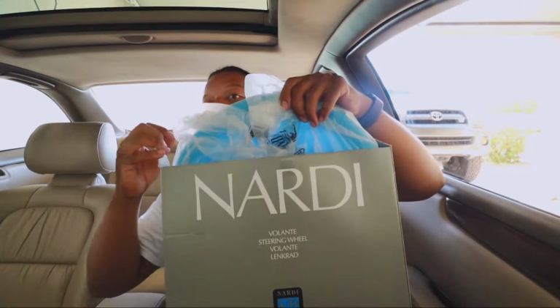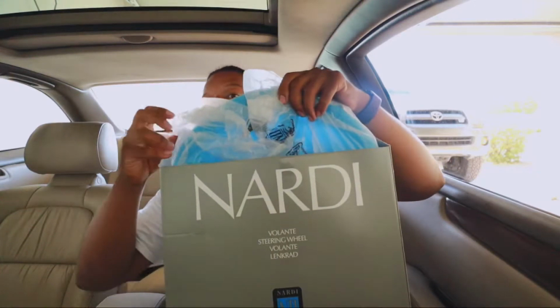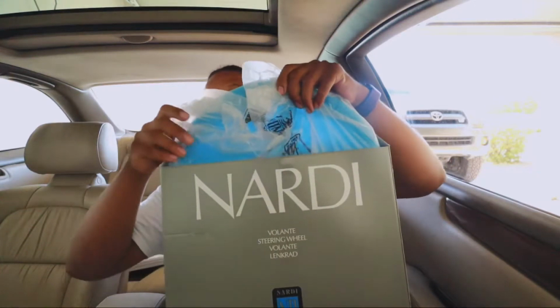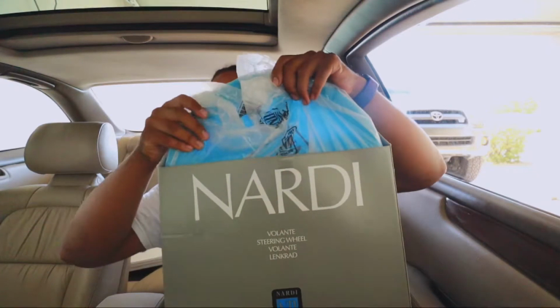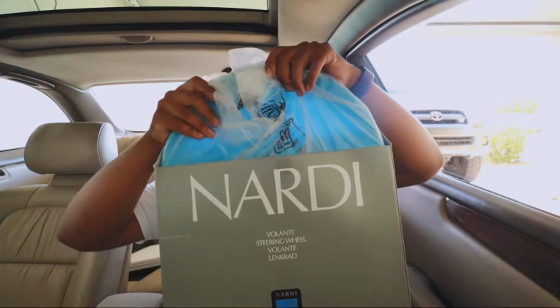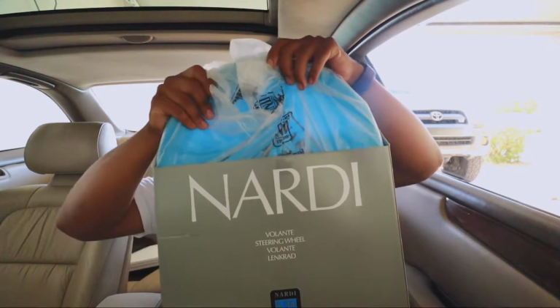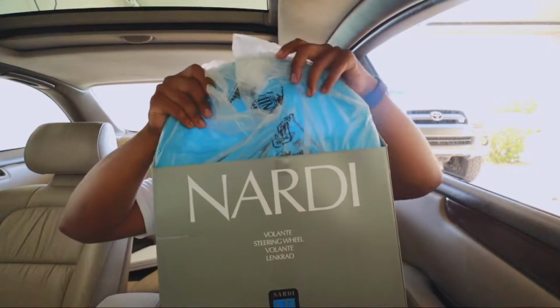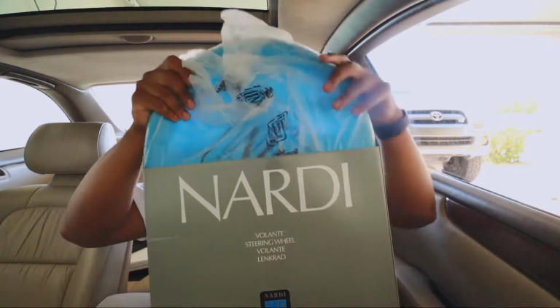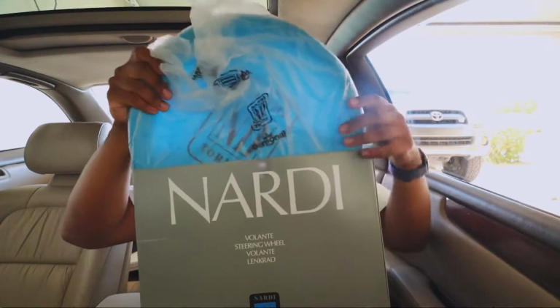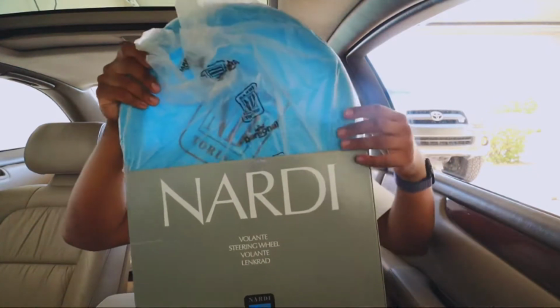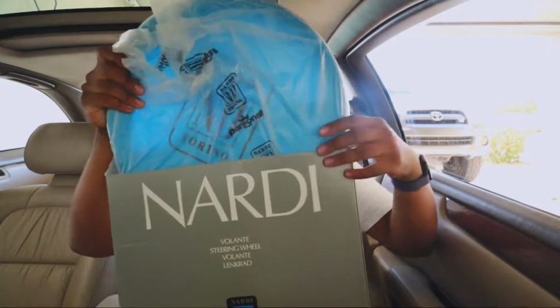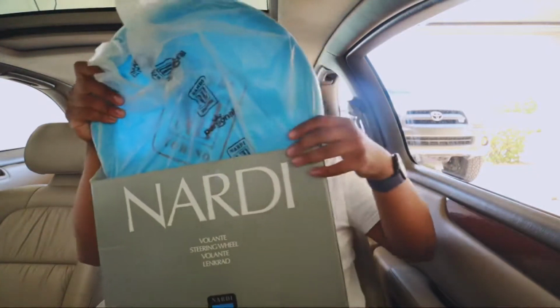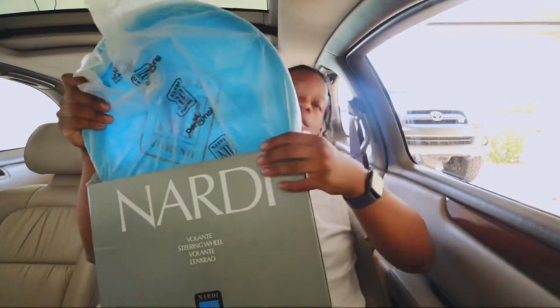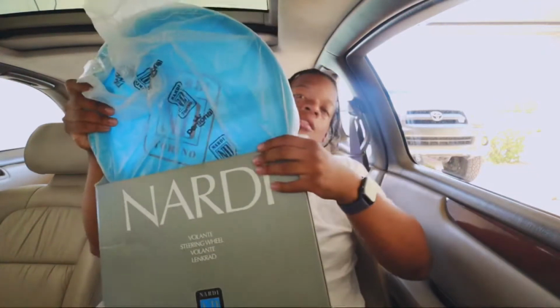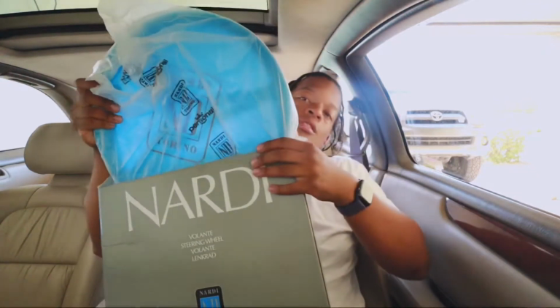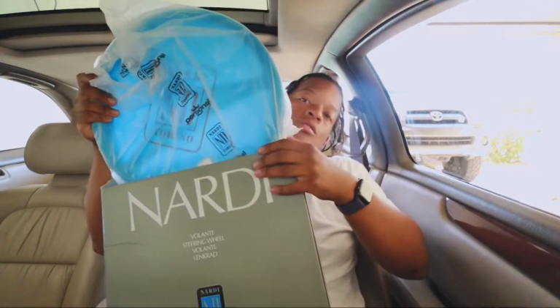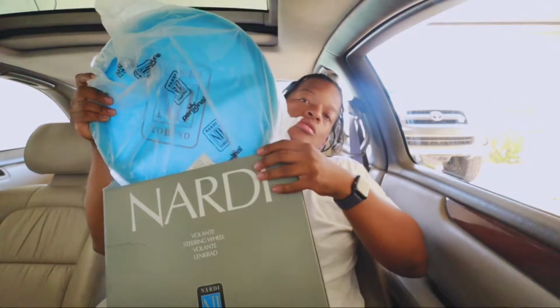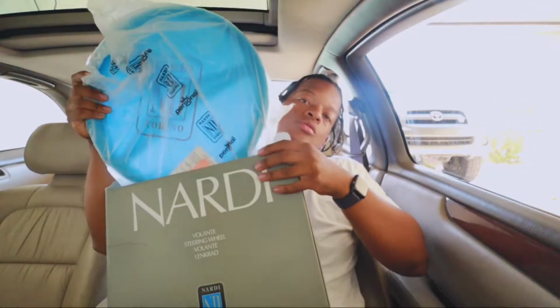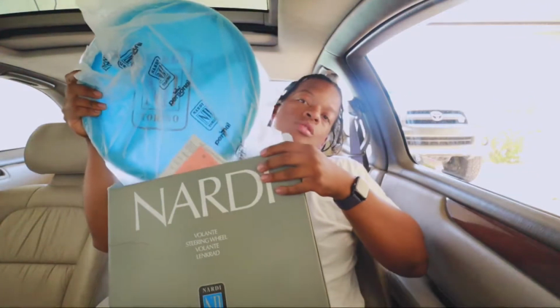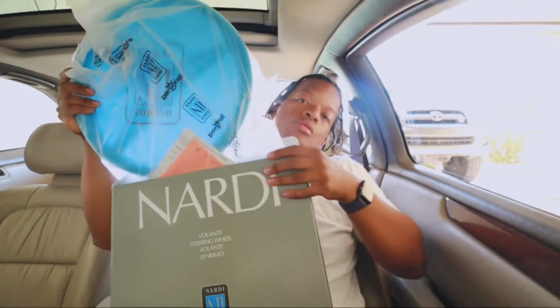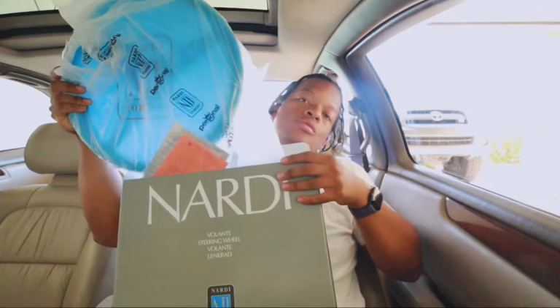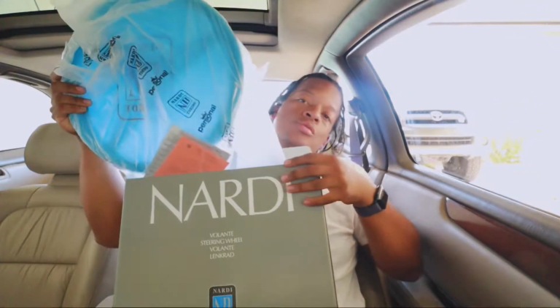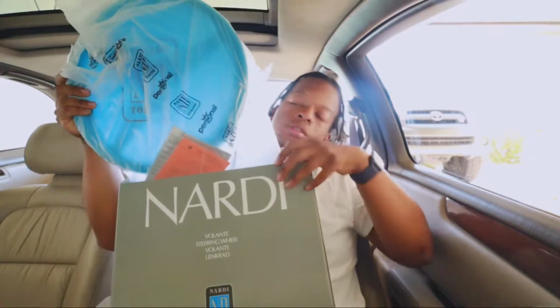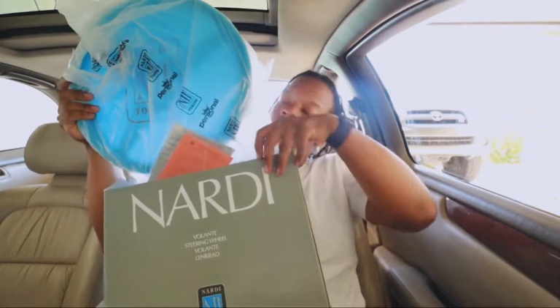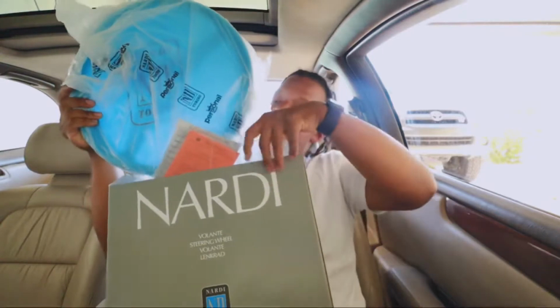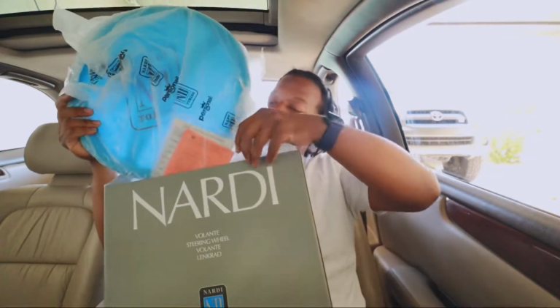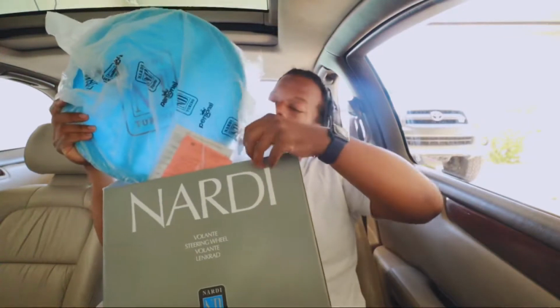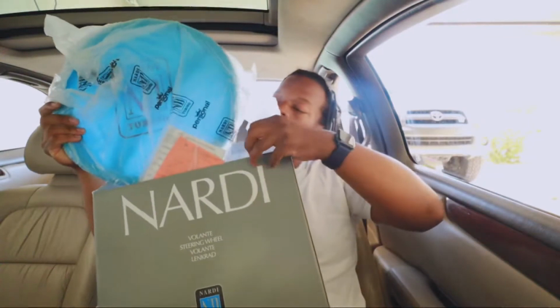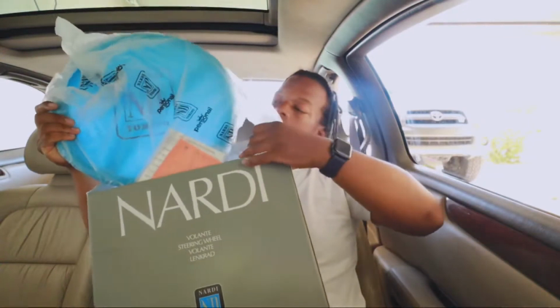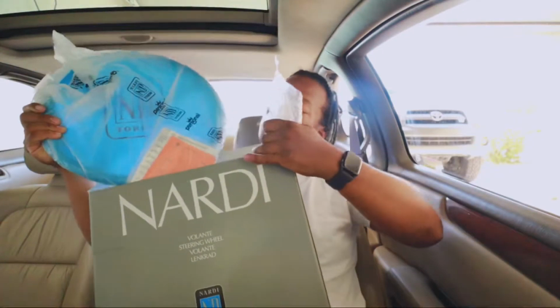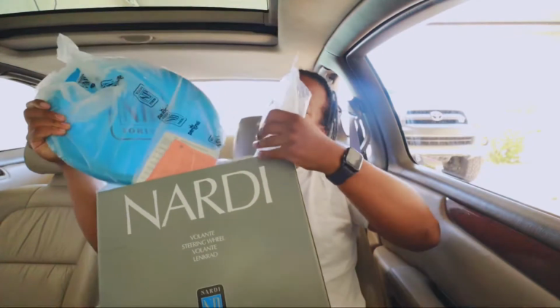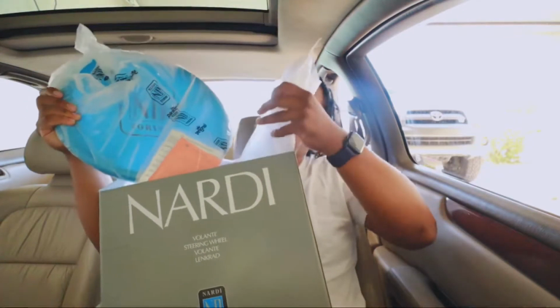Take this baby out the box. Oh, hold up - we got some stuff attached to it.